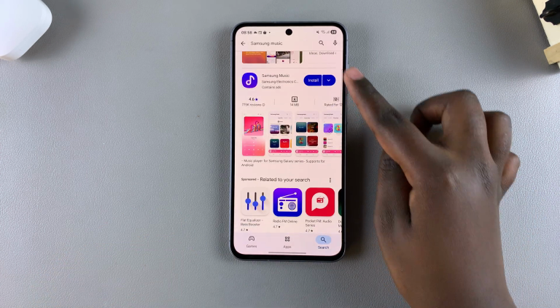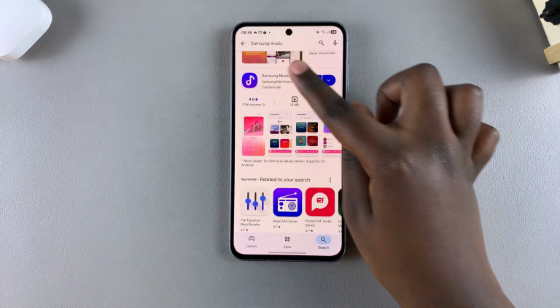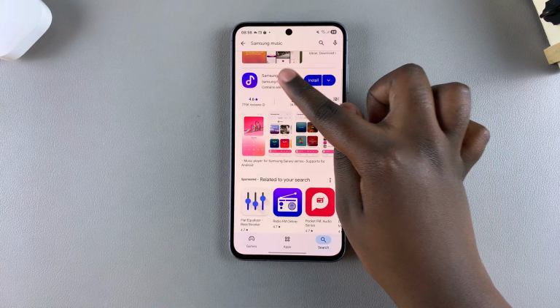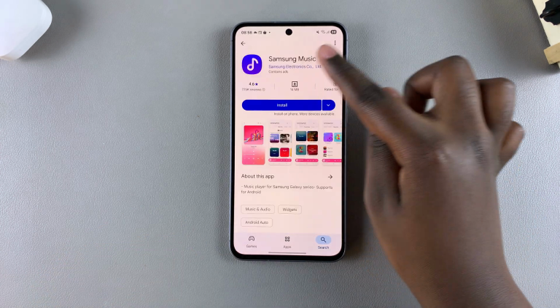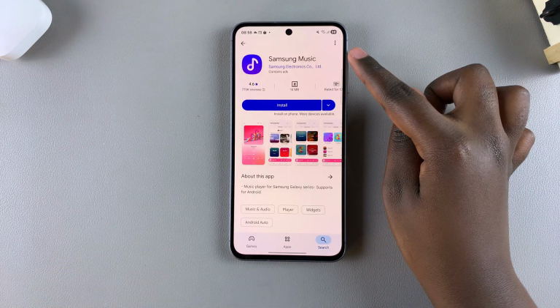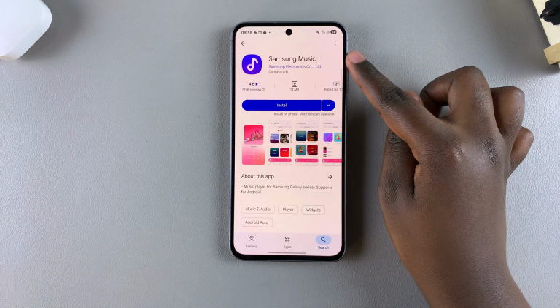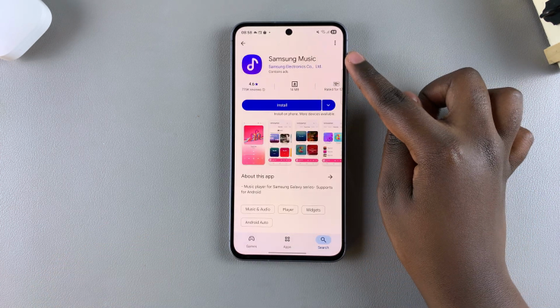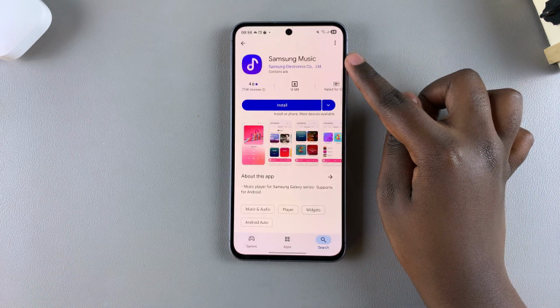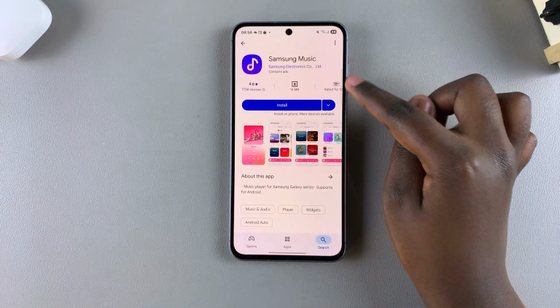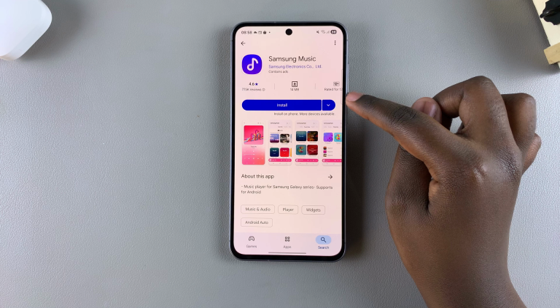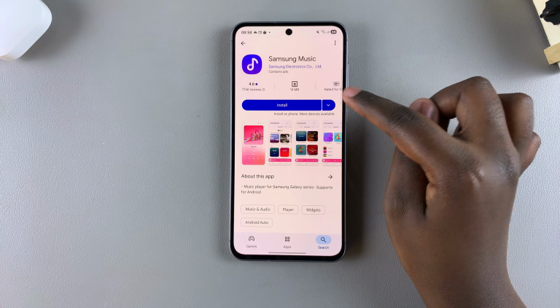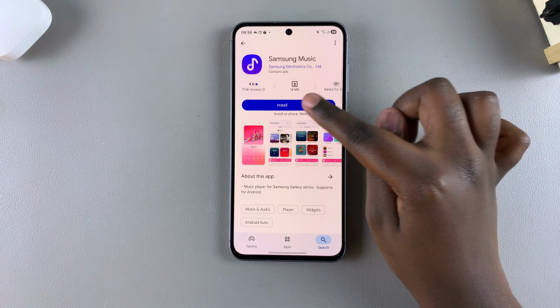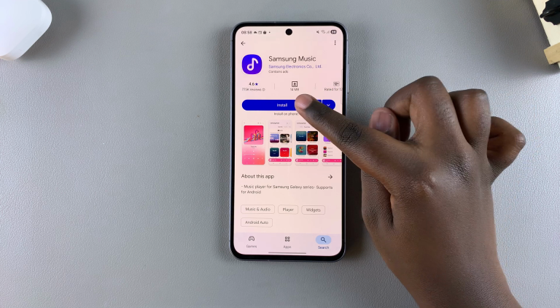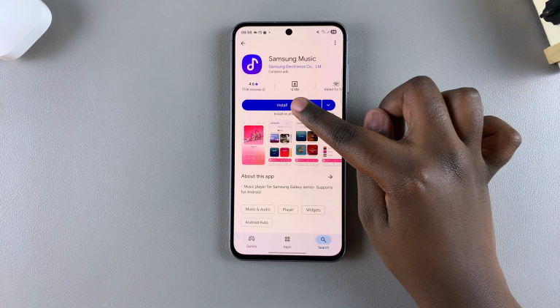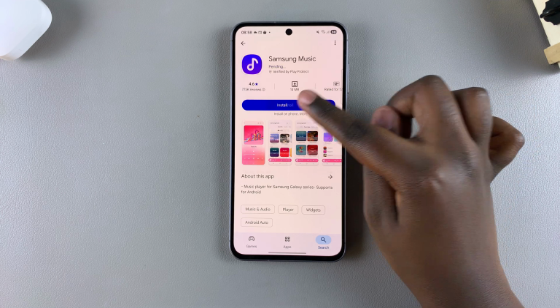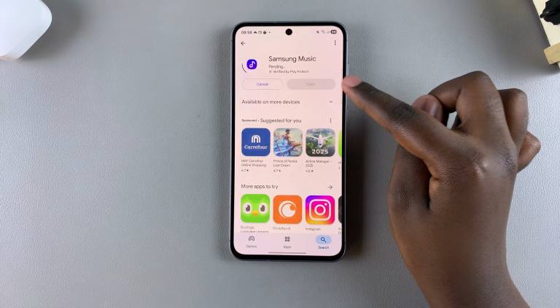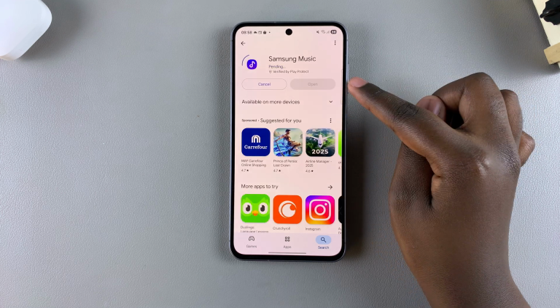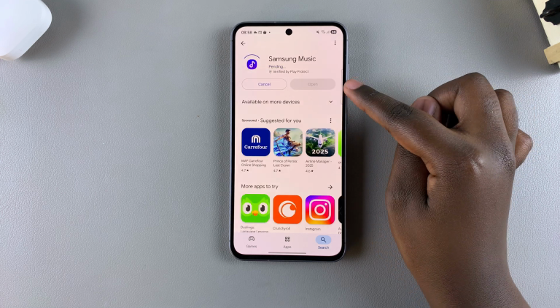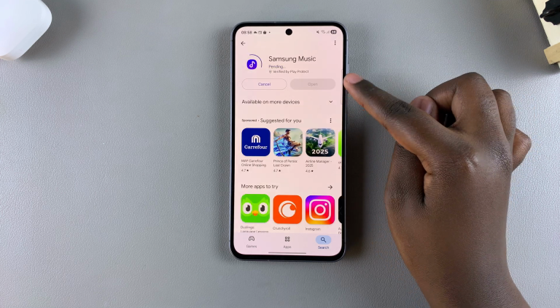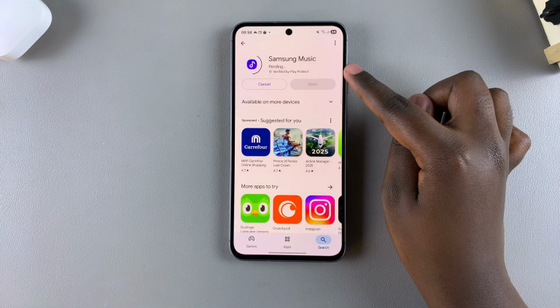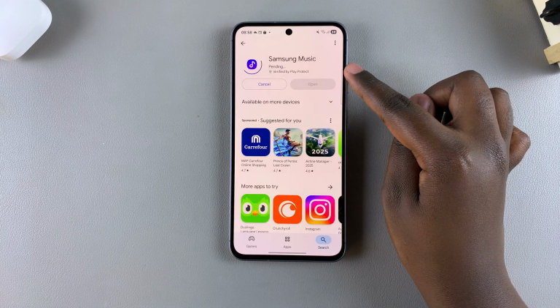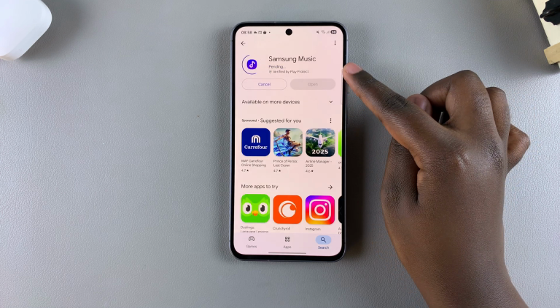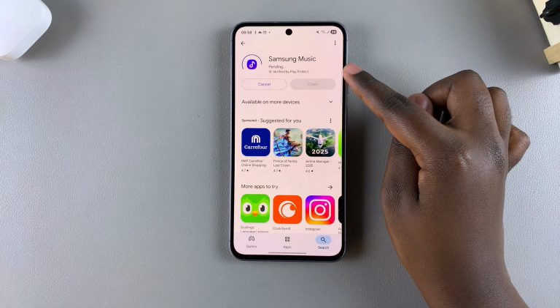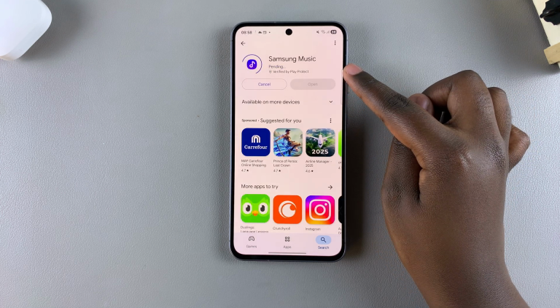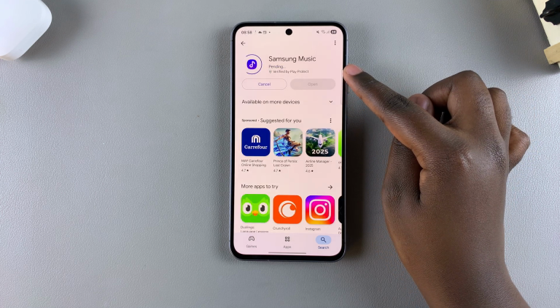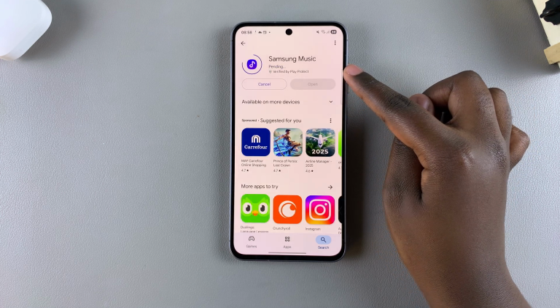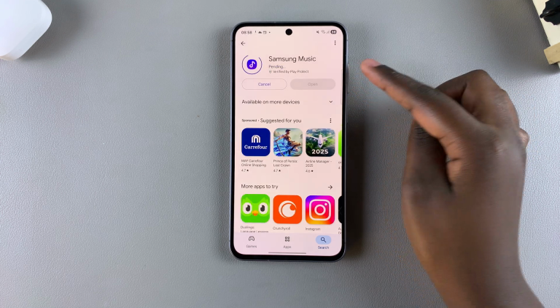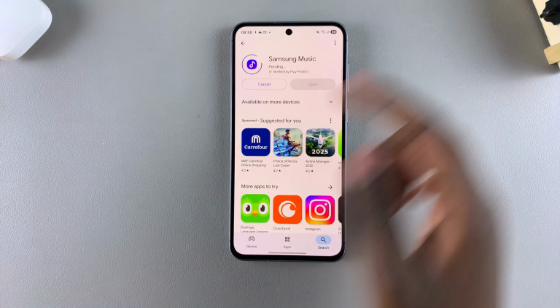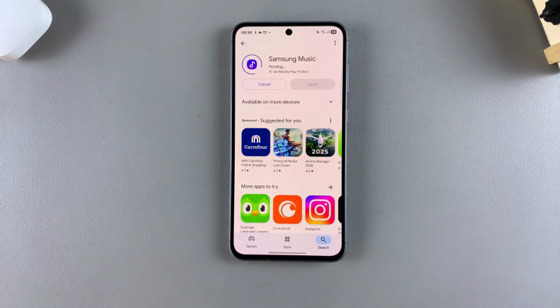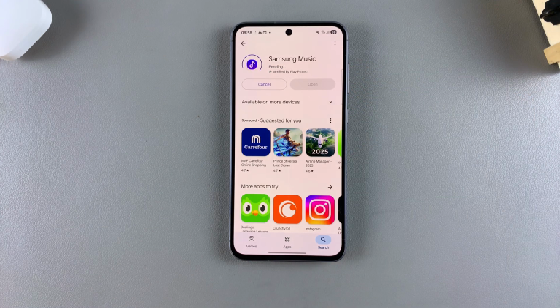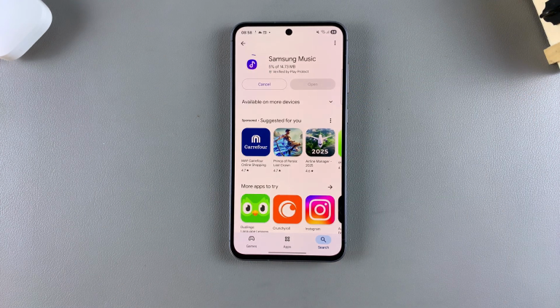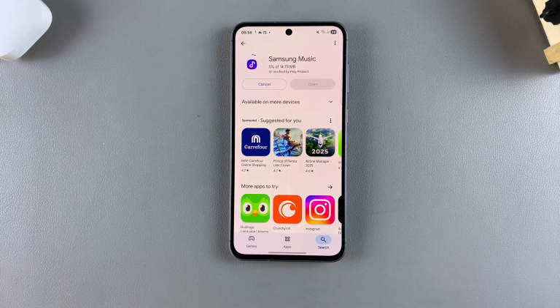Tap on it to view the app details, then select Install and wait for the Samsung Music app to be installed onto your phone.